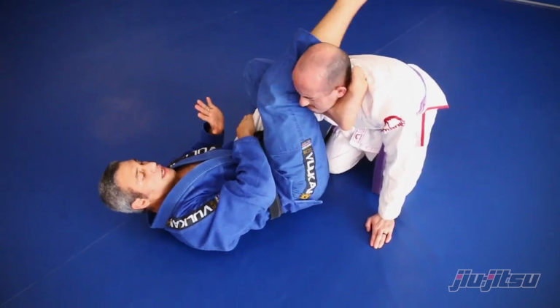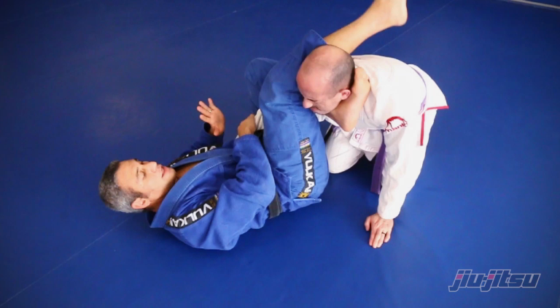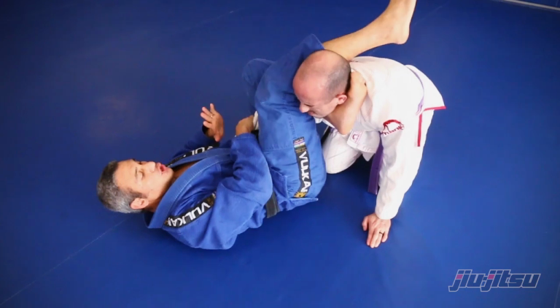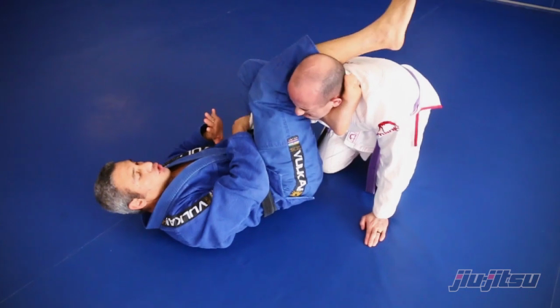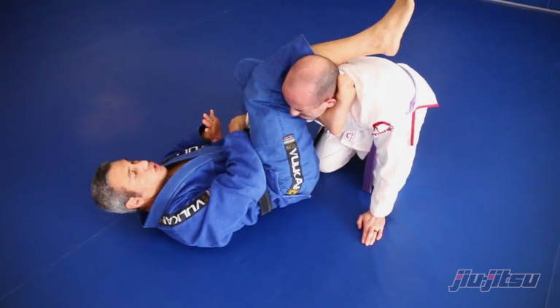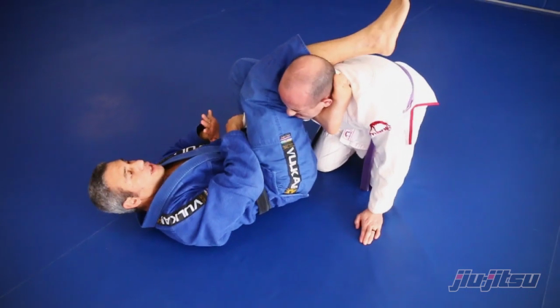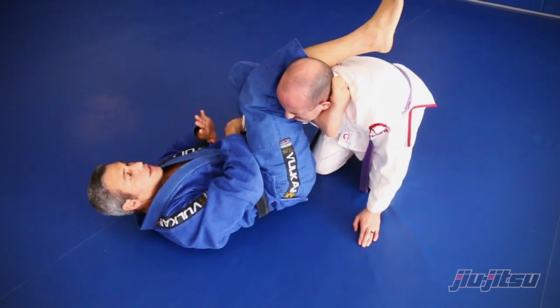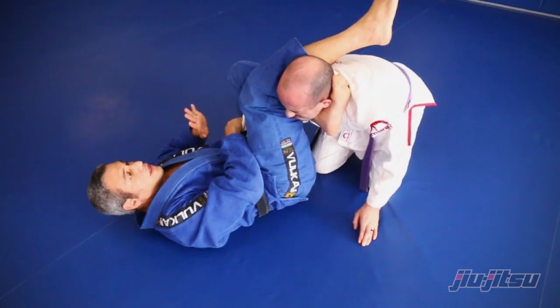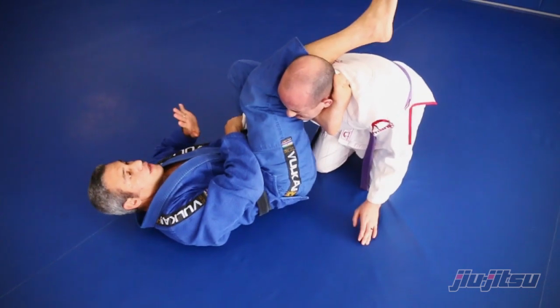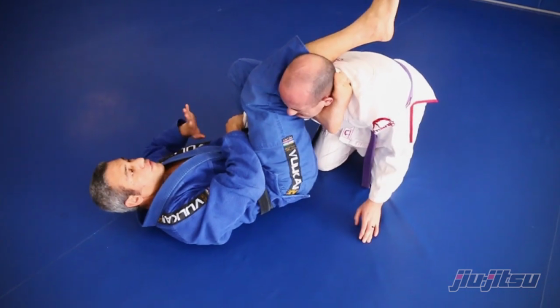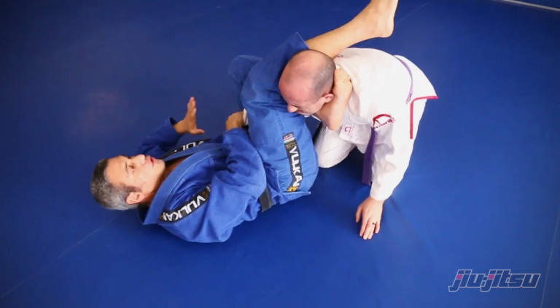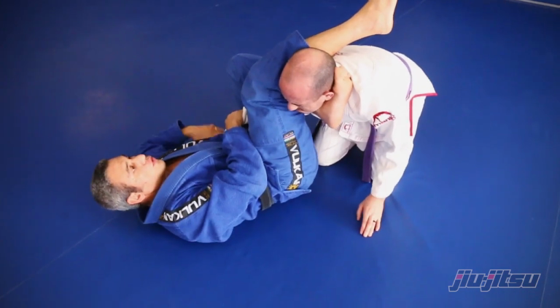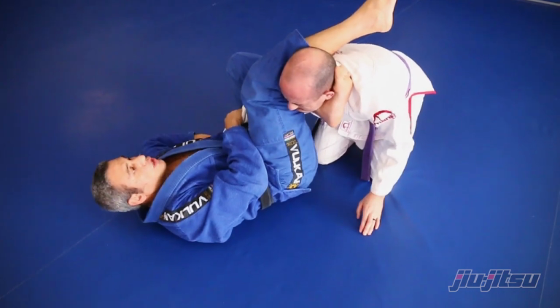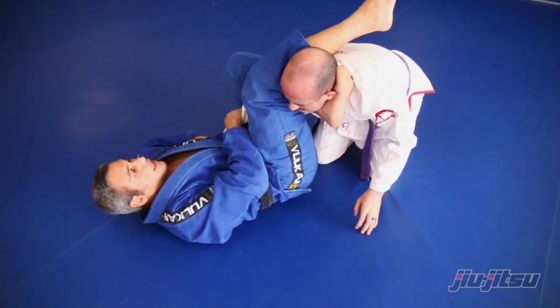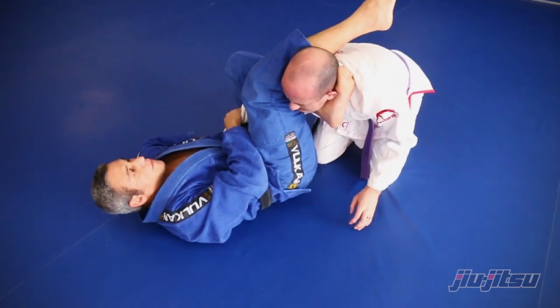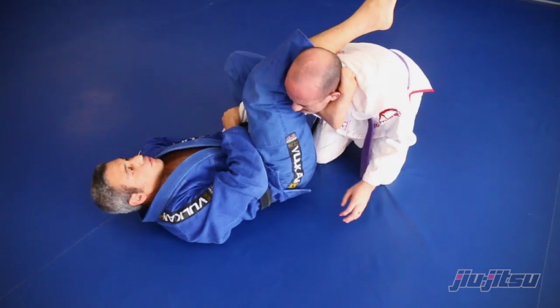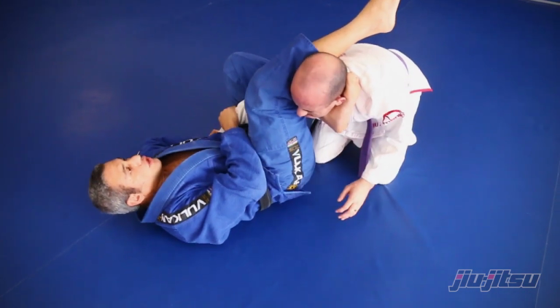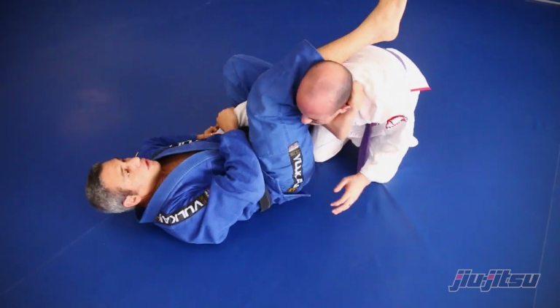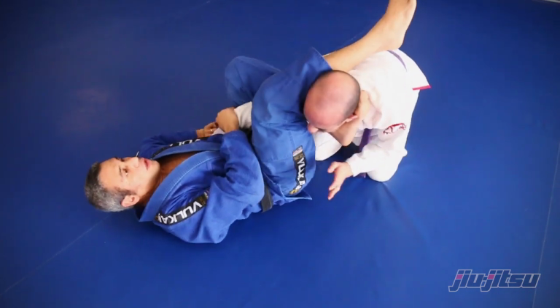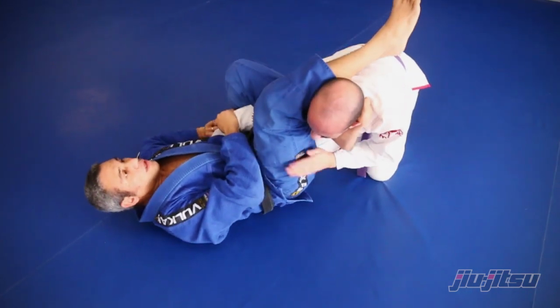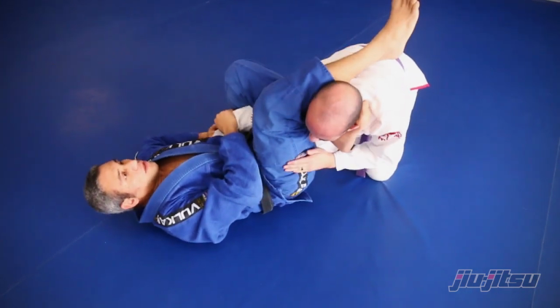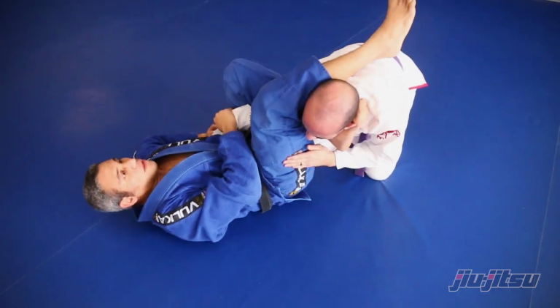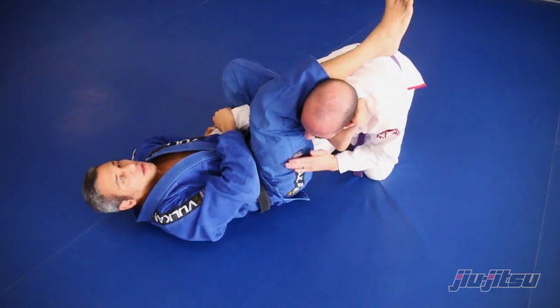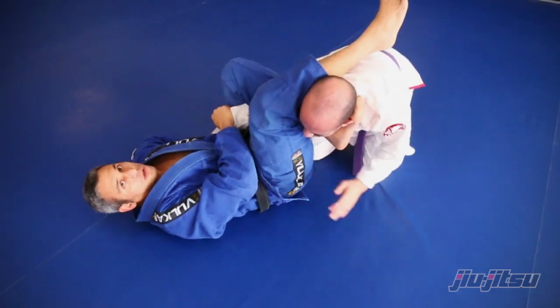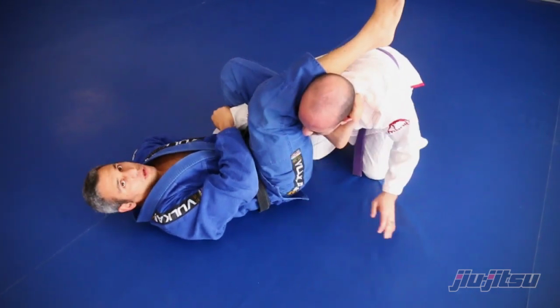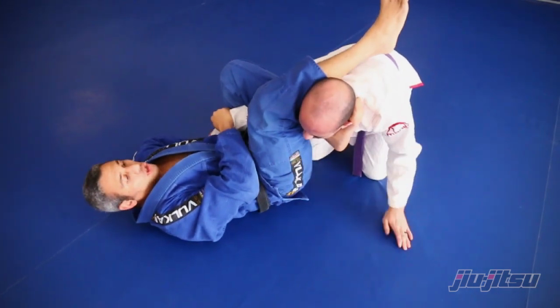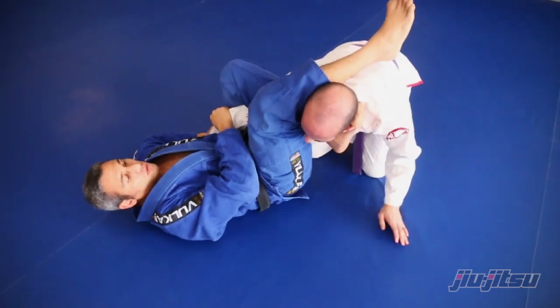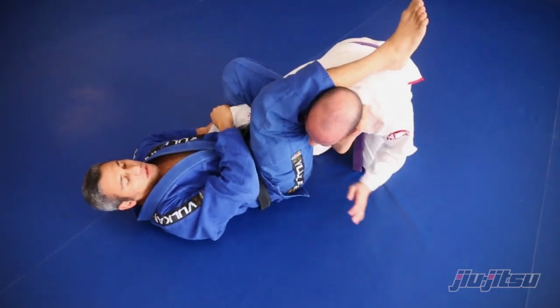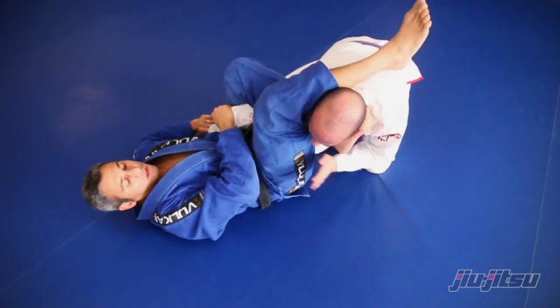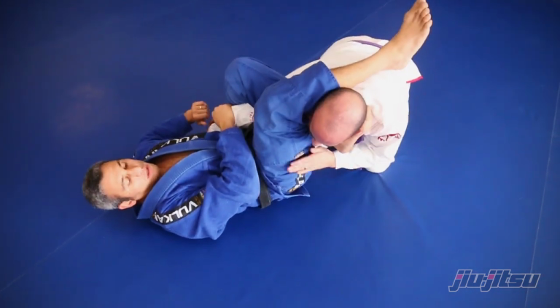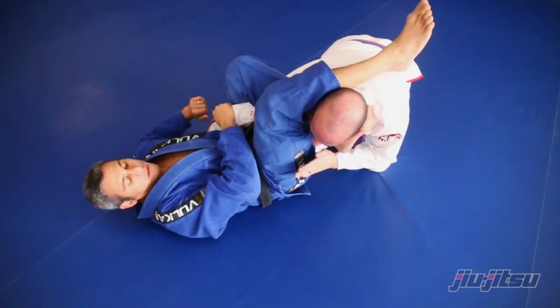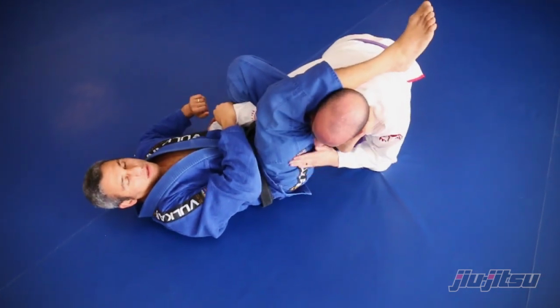I squeeze — if you don't tap, wrist lock or shoulder lock here.